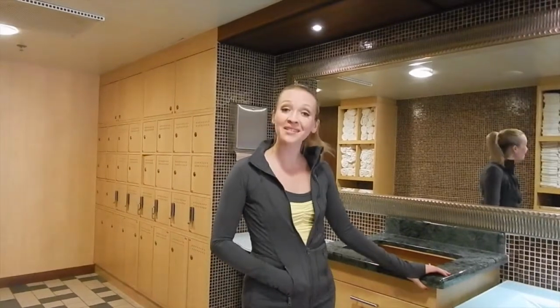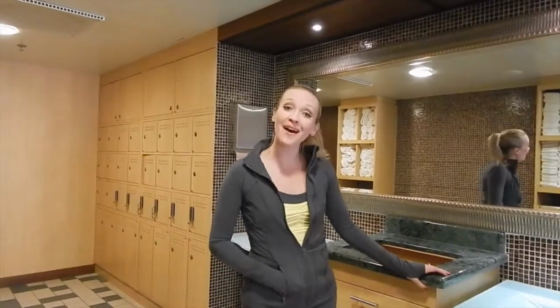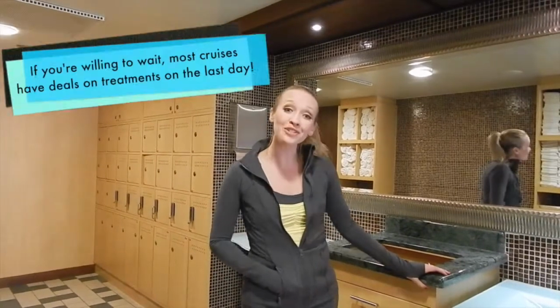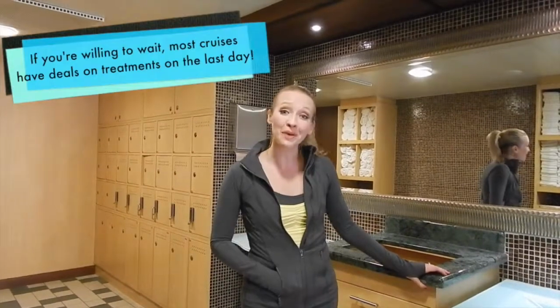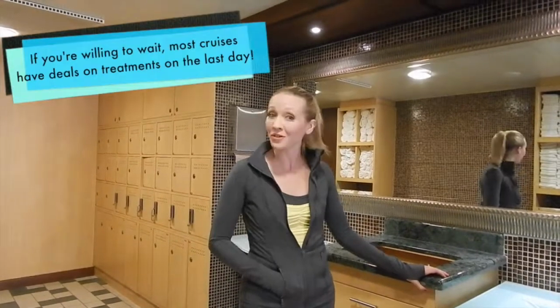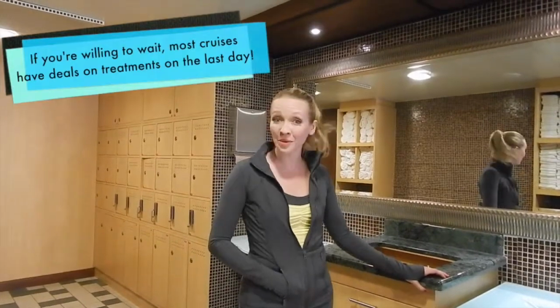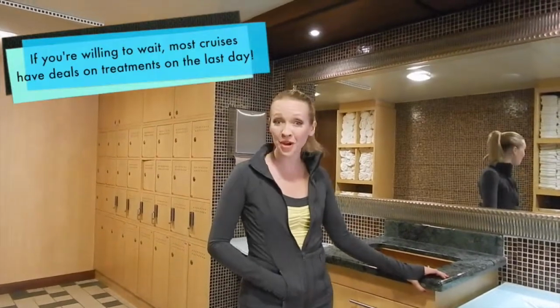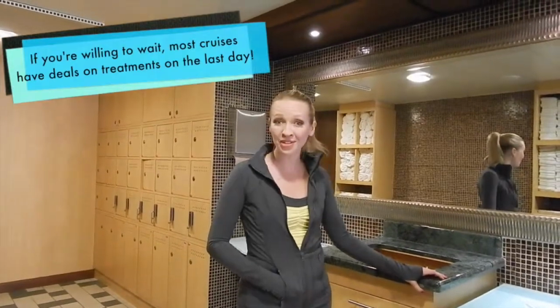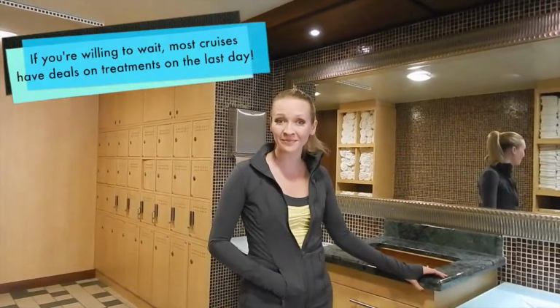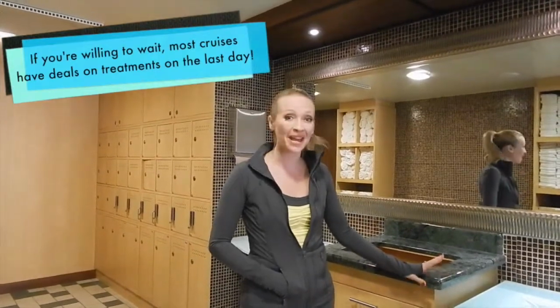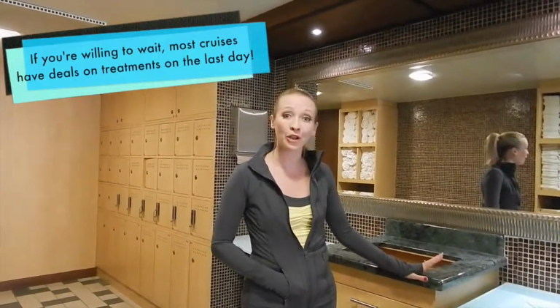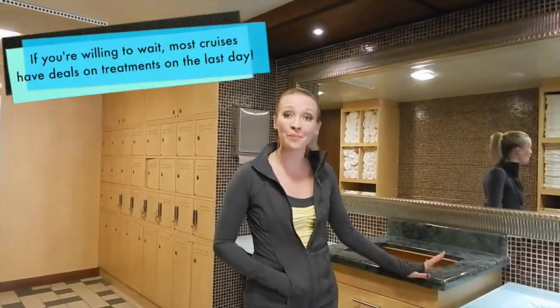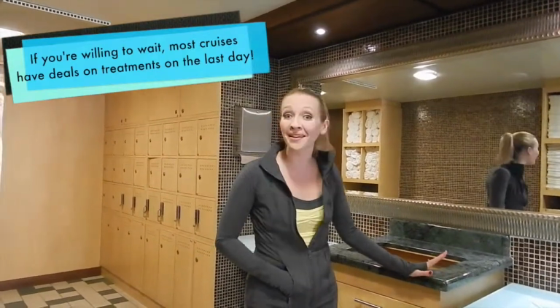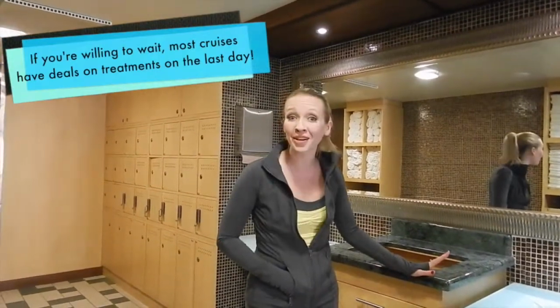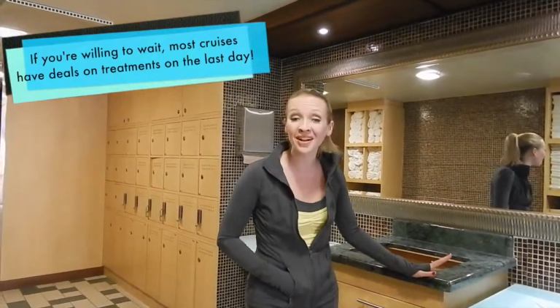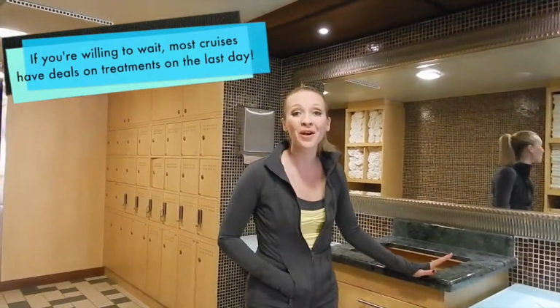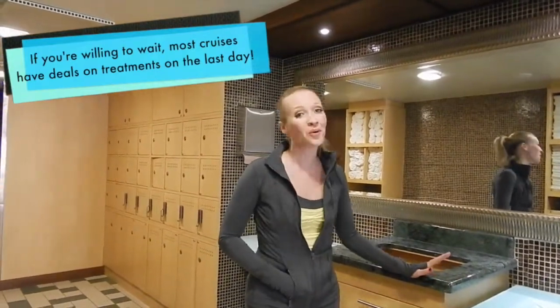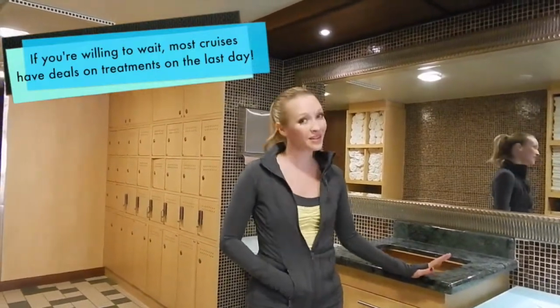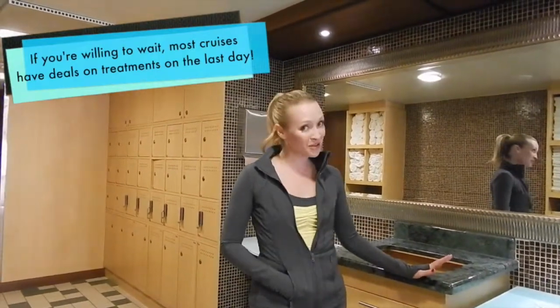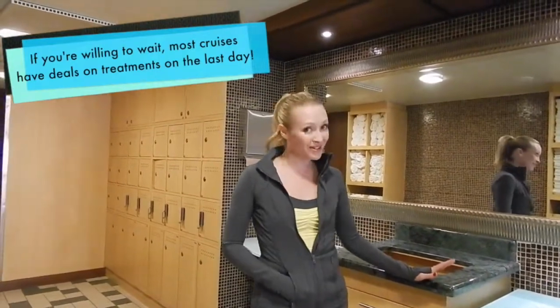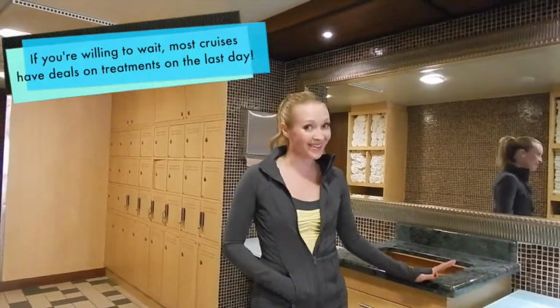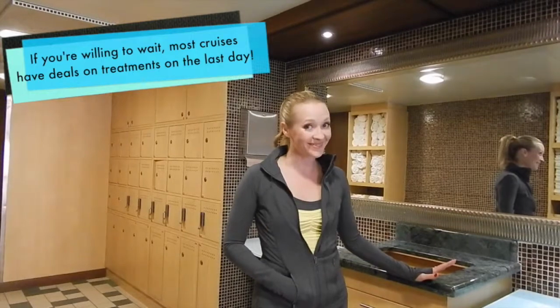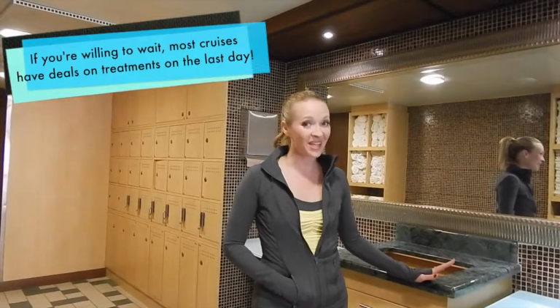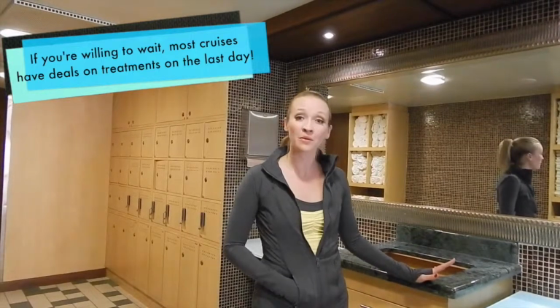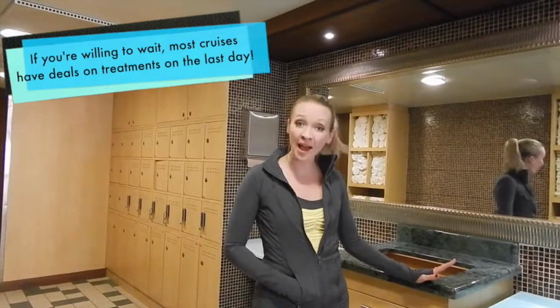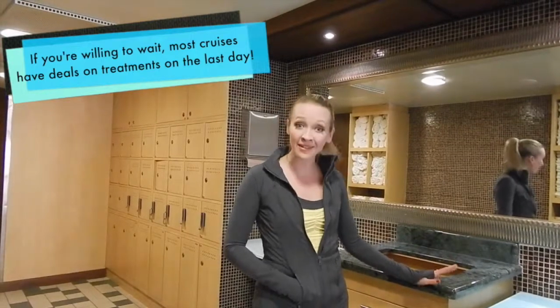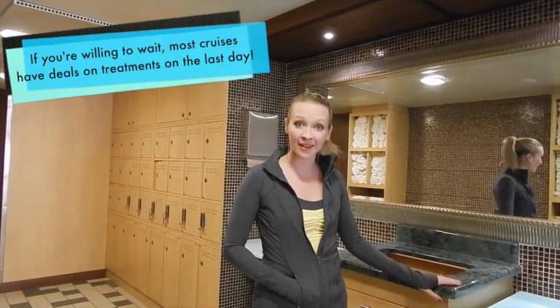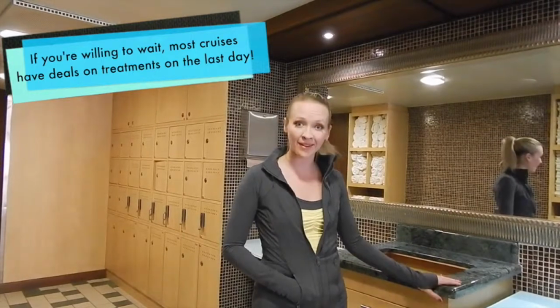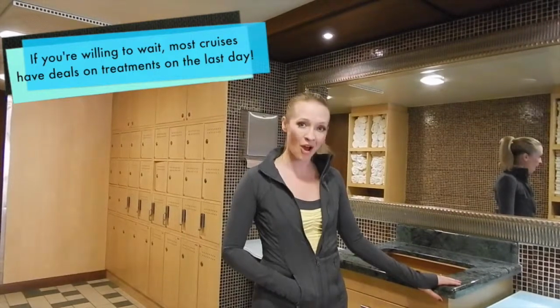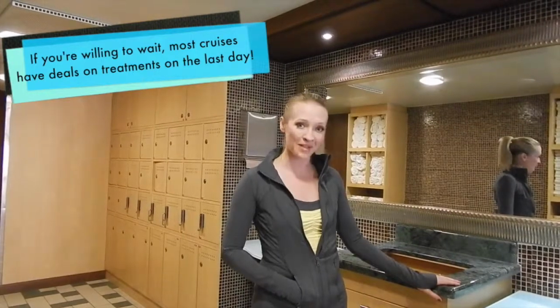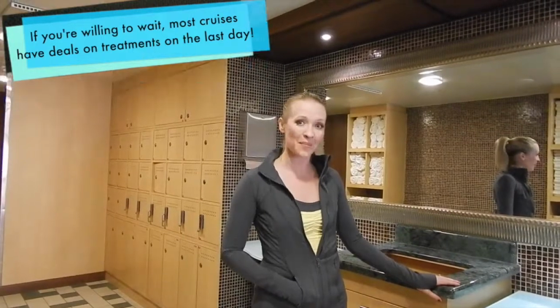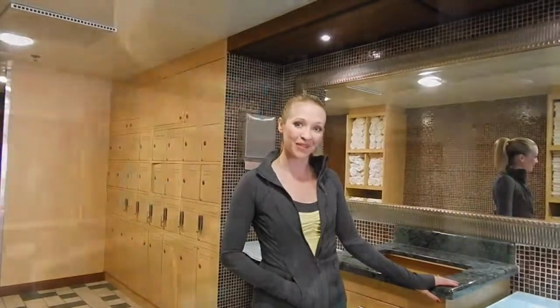Most cruises have a spa where you can get a massage, microdermabrasion, manicure, pedicure, or get your hair done, all in a relaxing and calming atmosphere.